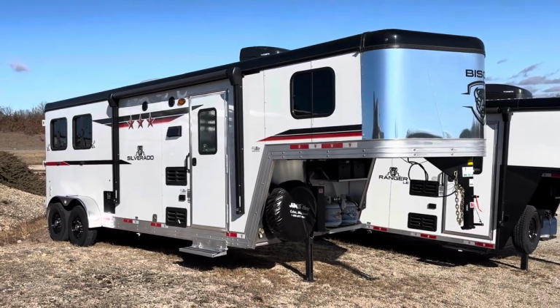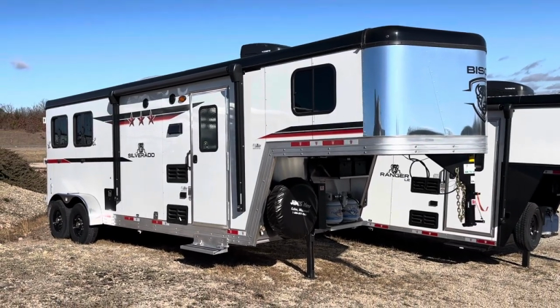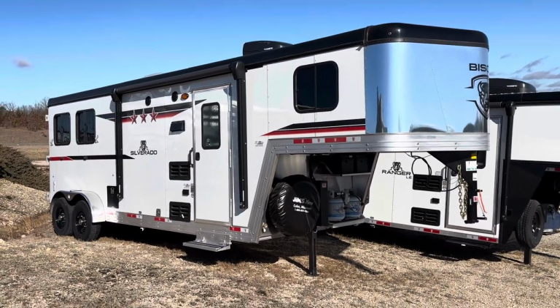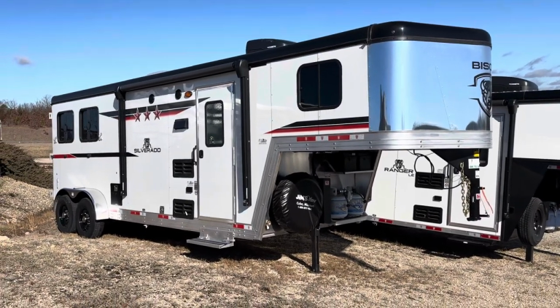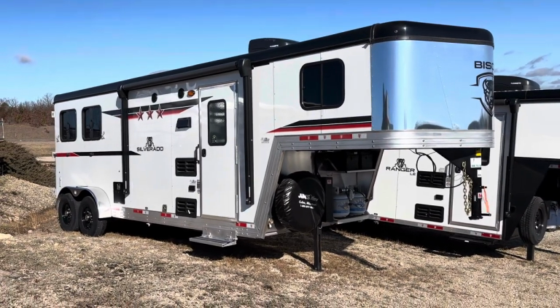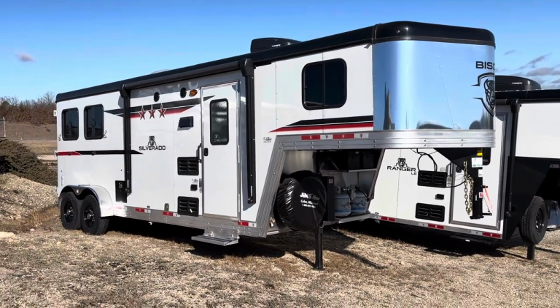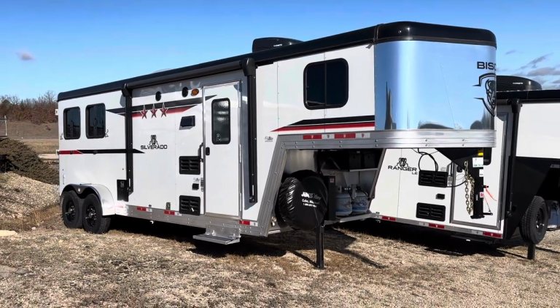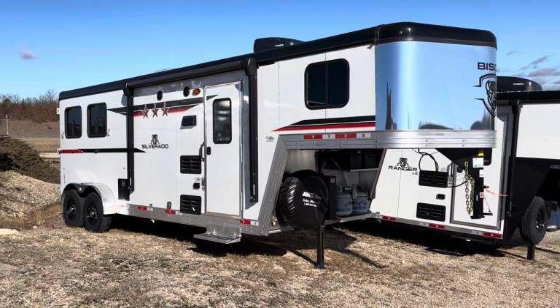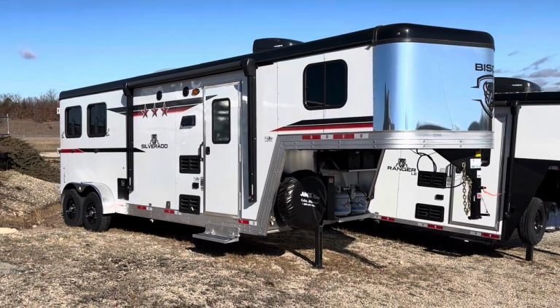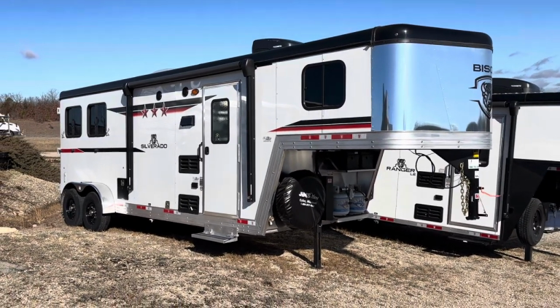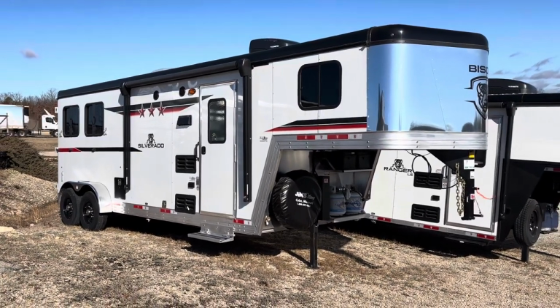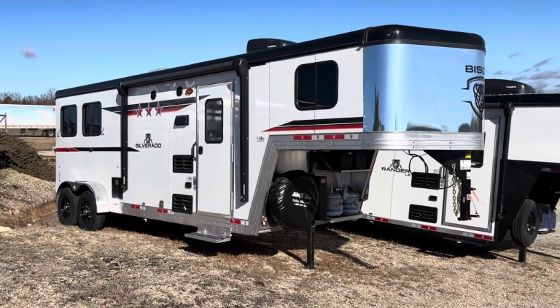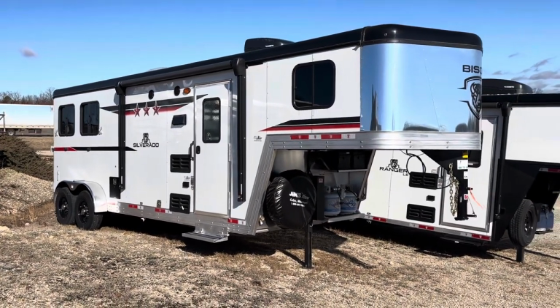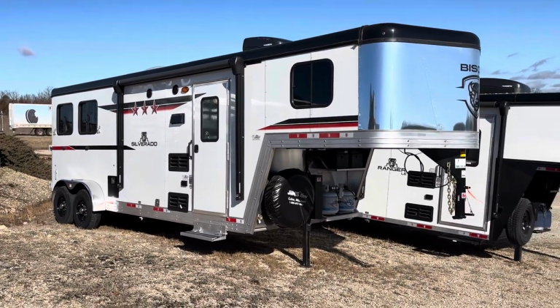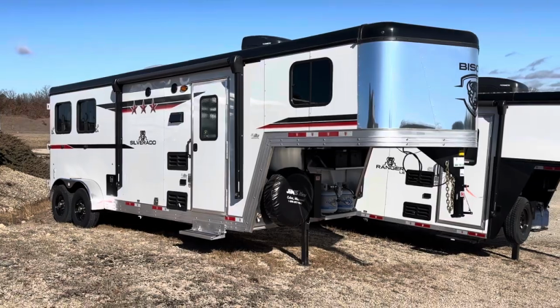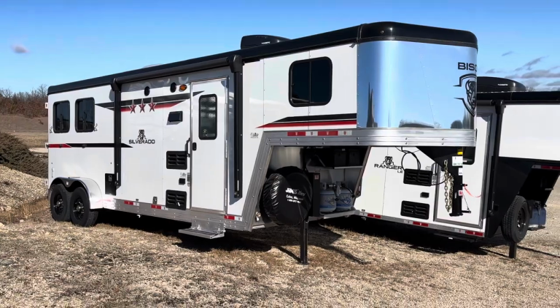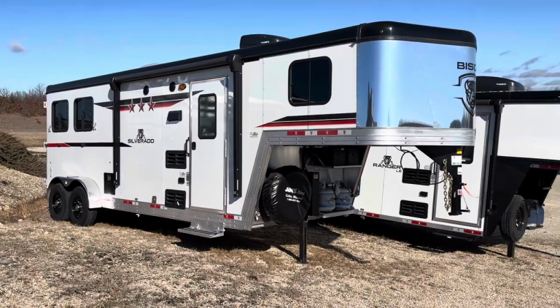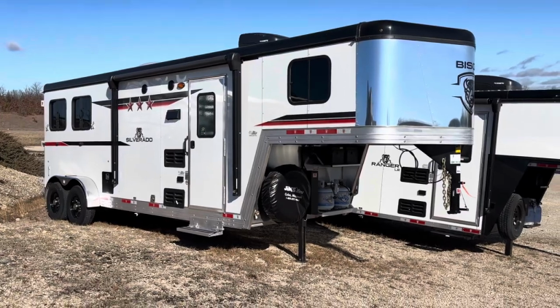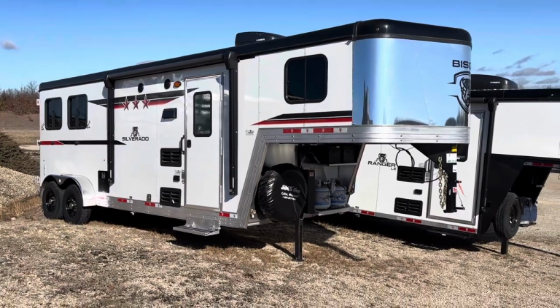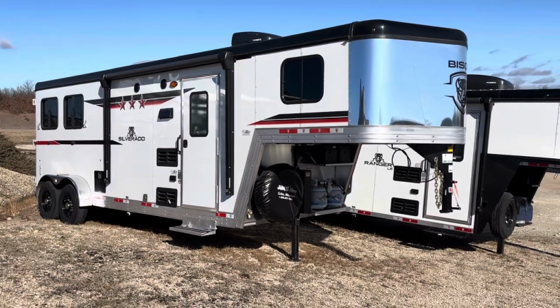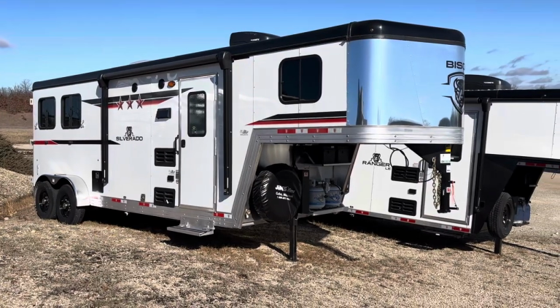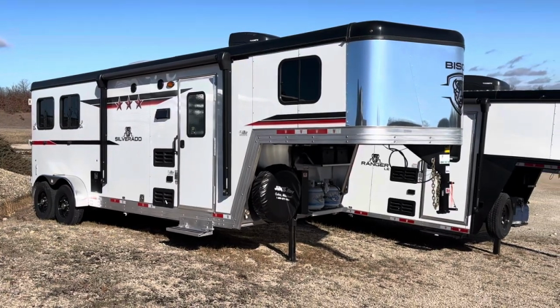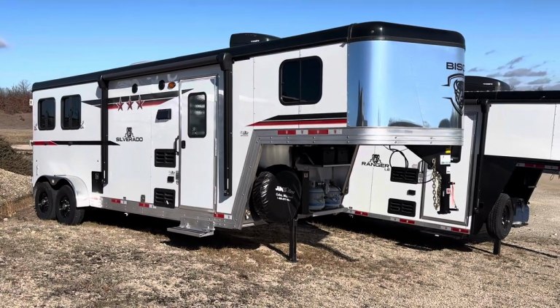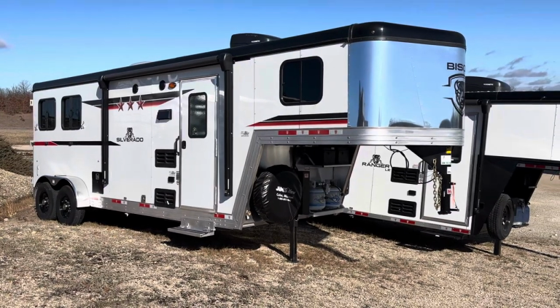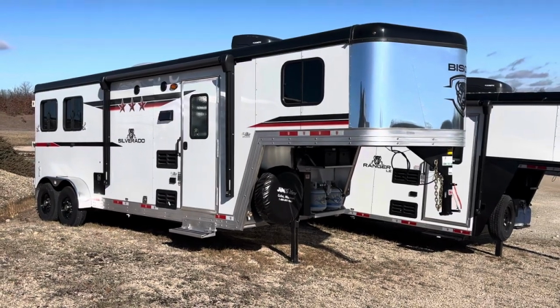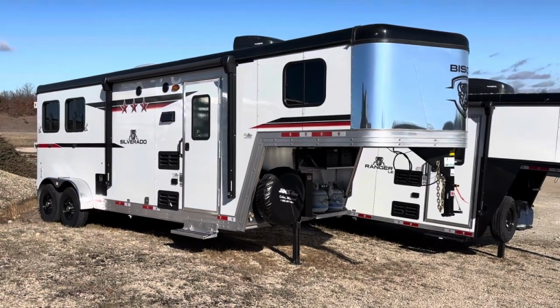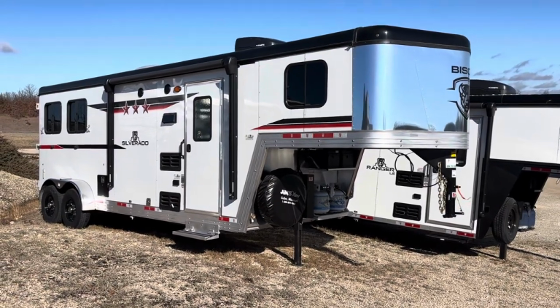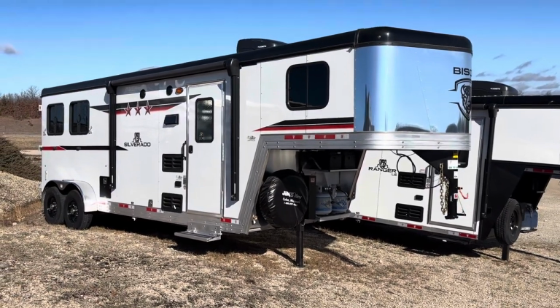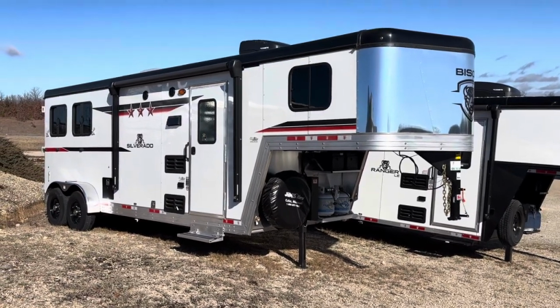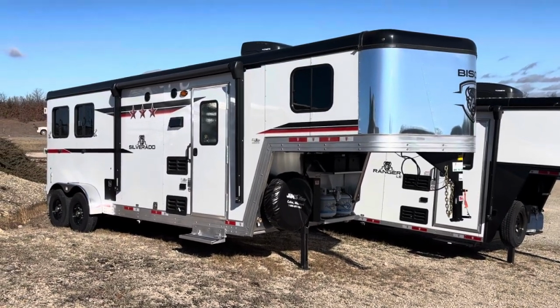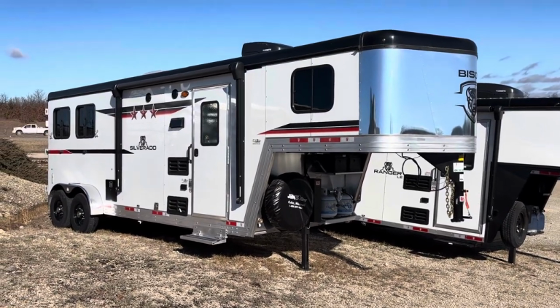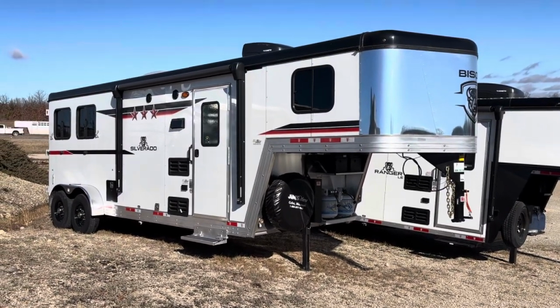Scott at Jim's Motors in Cuba. New Bison. This is a Silverado.